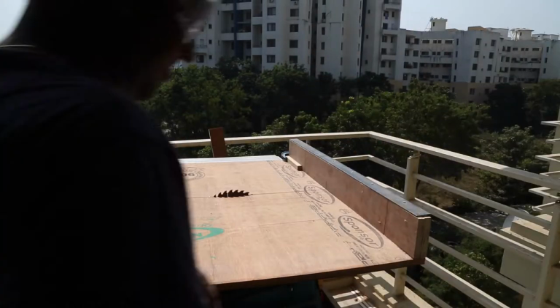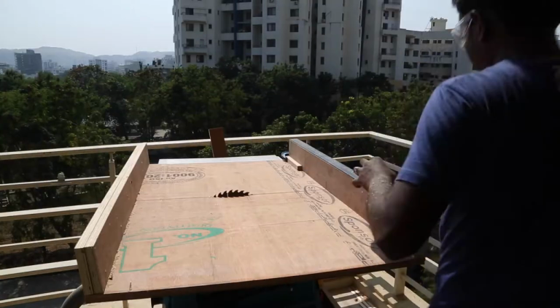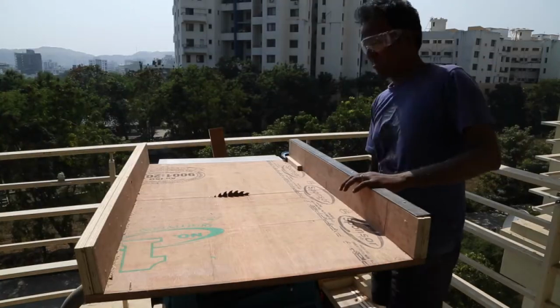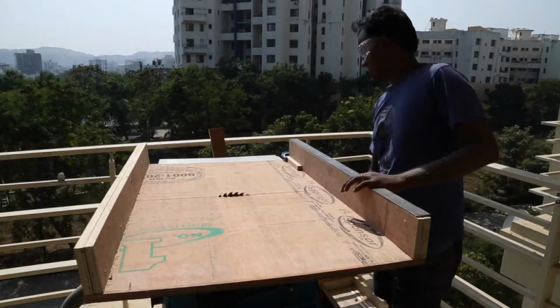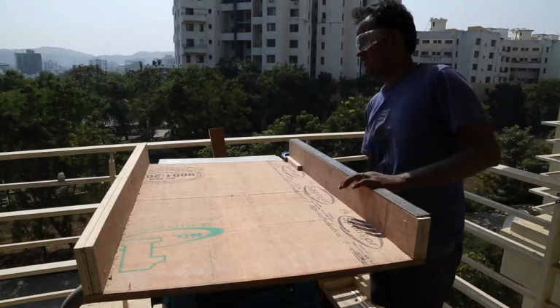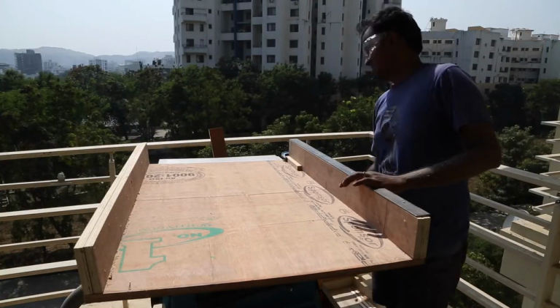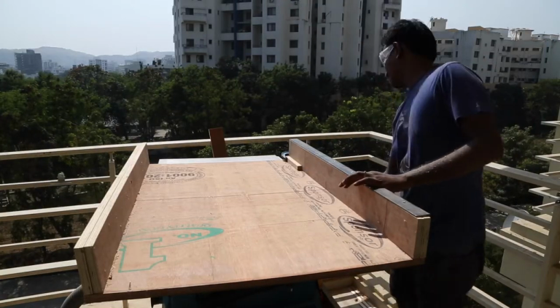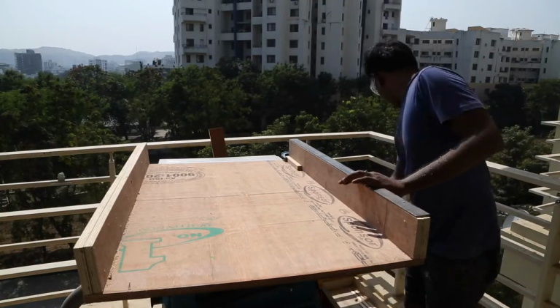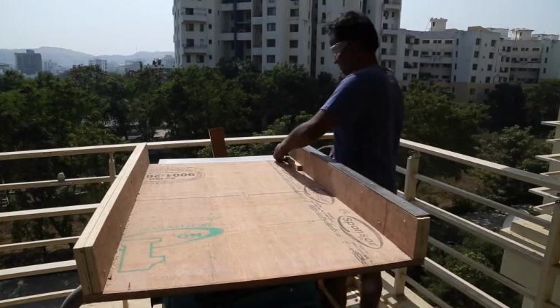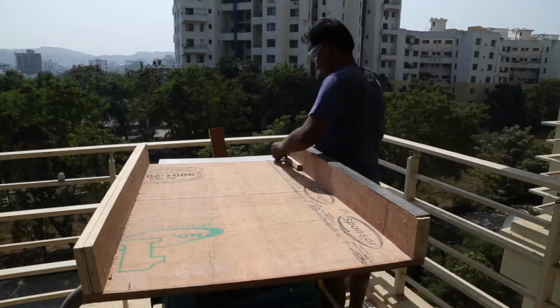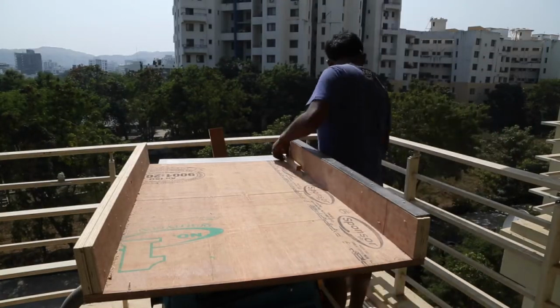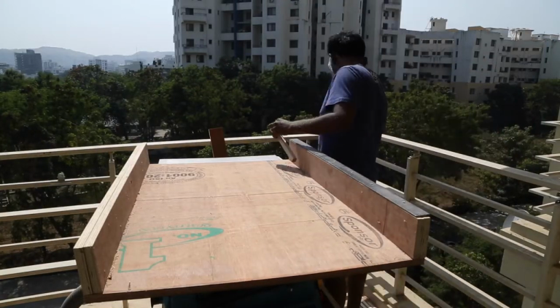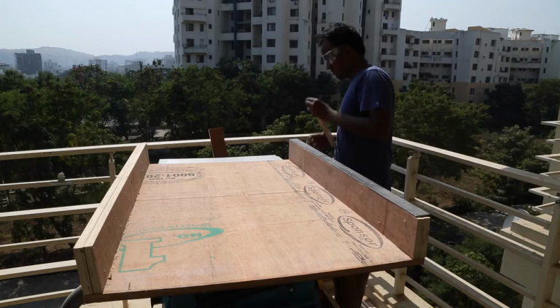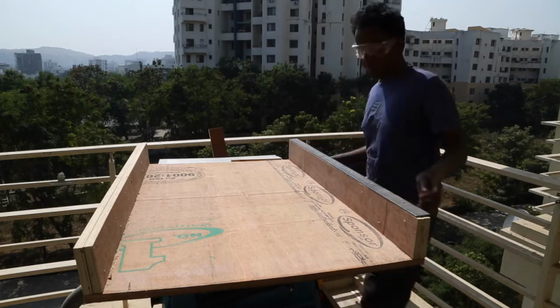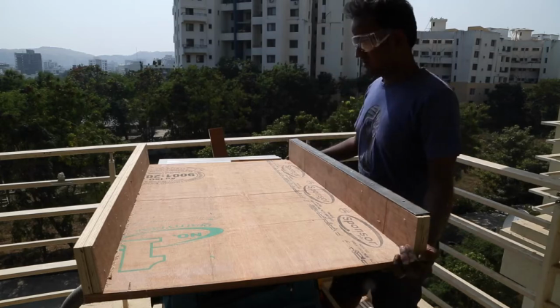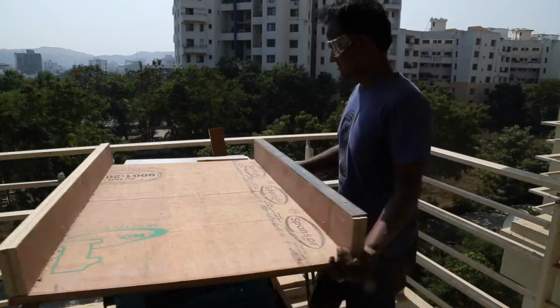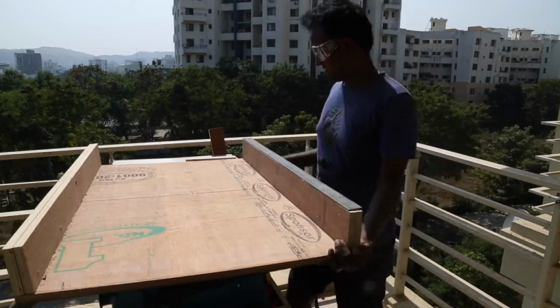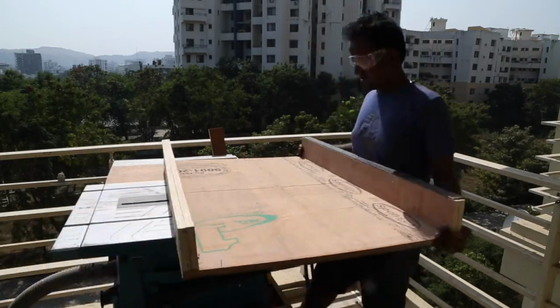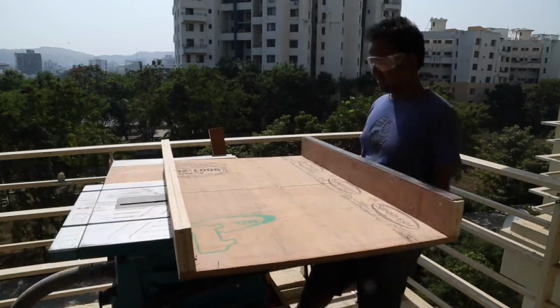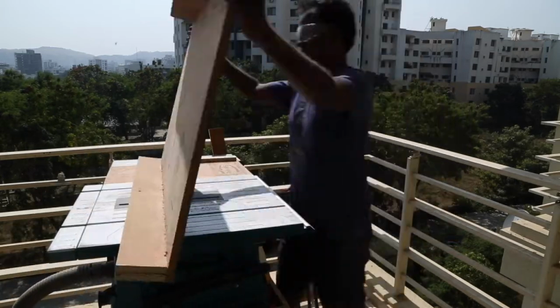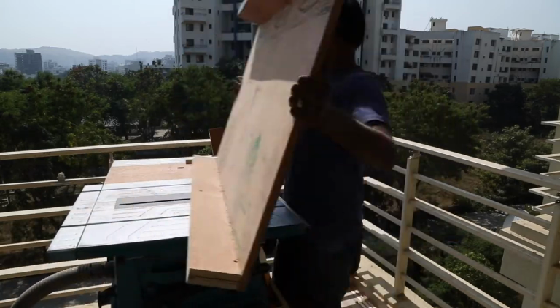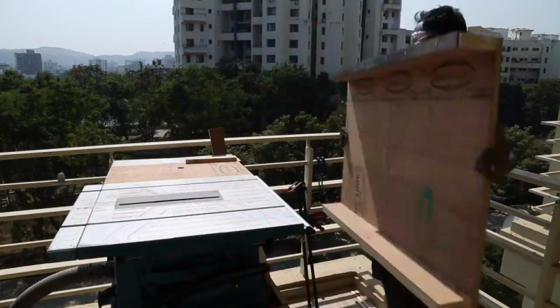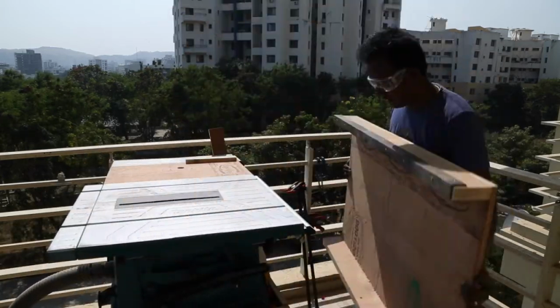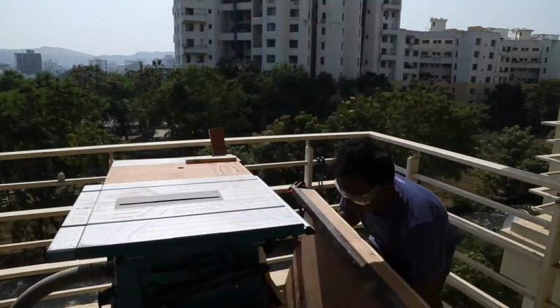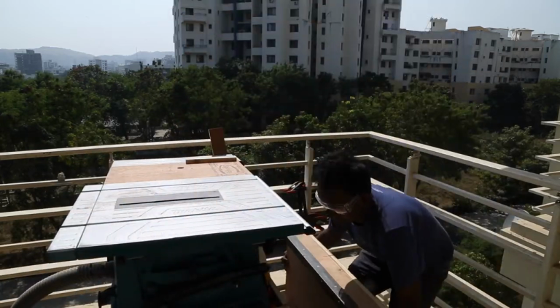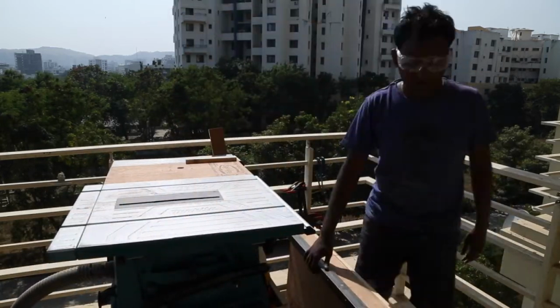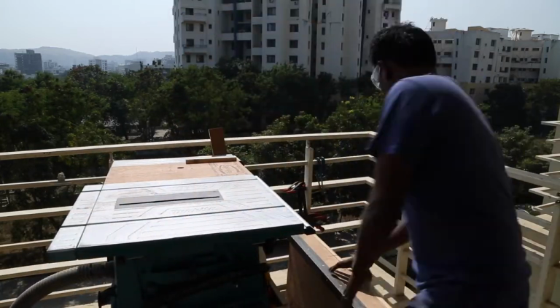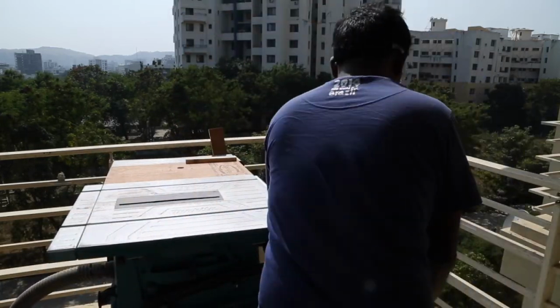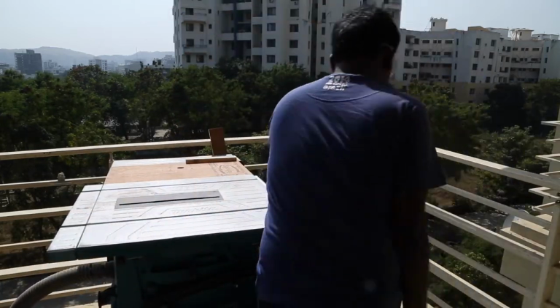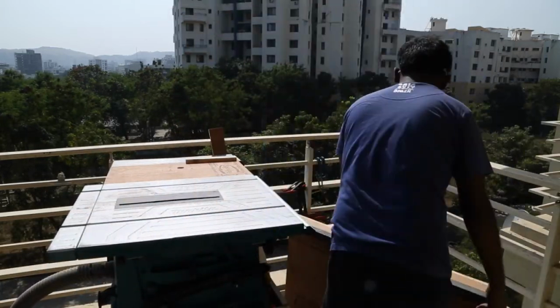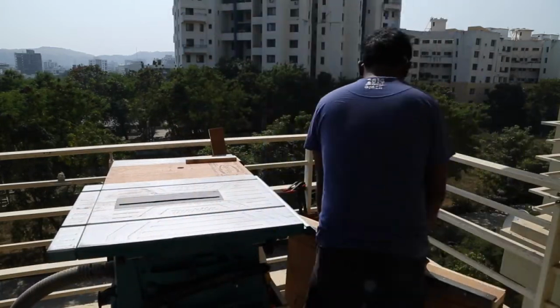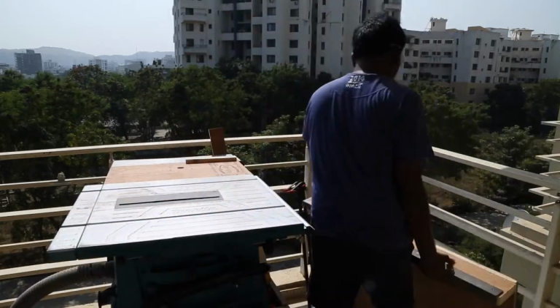This crosscut sled is so heavy — I've got to do a smaller one. Hit thumbs up if you'd like to see one.